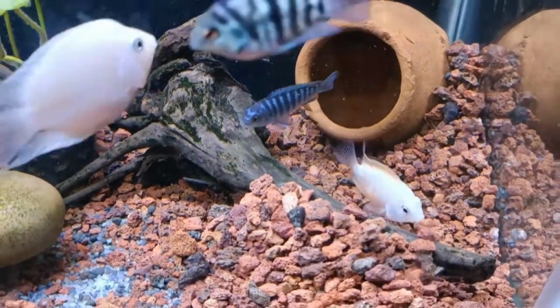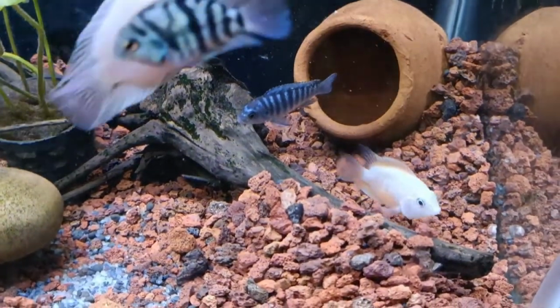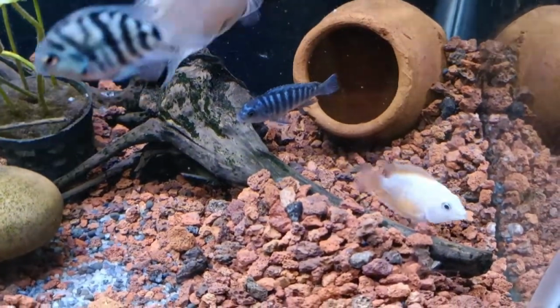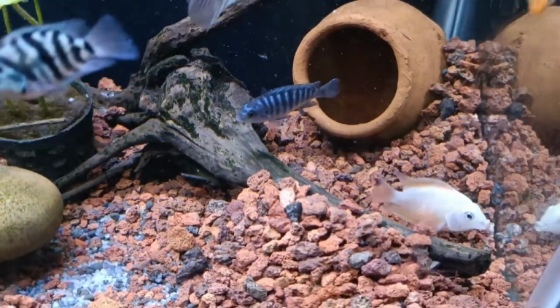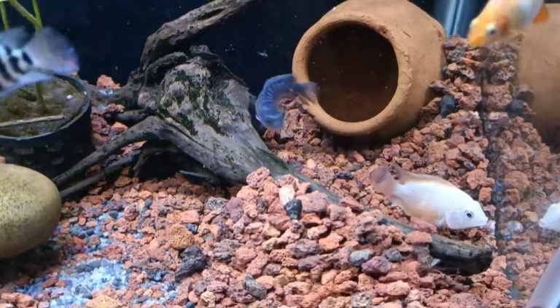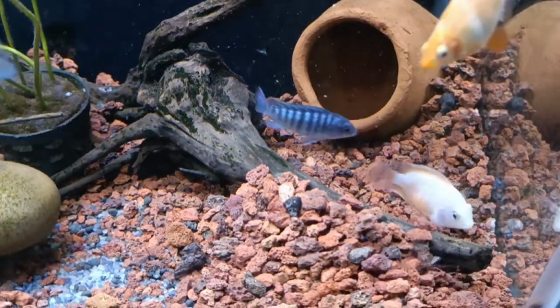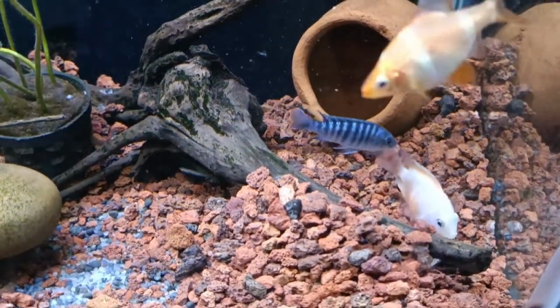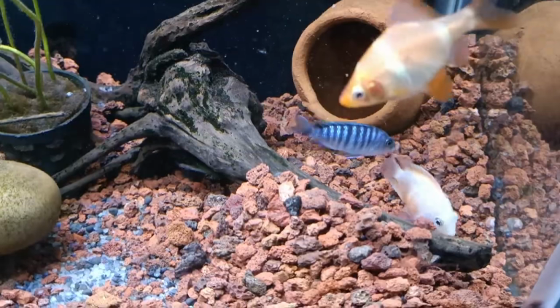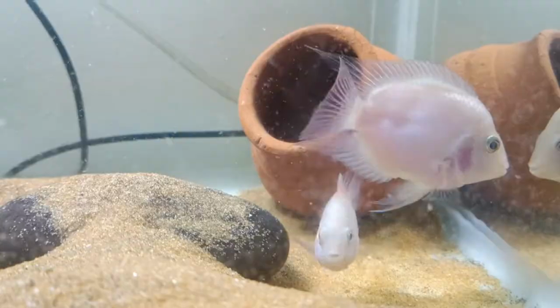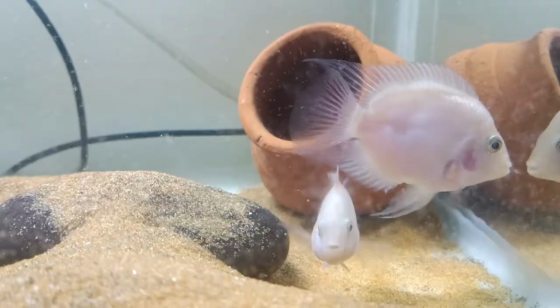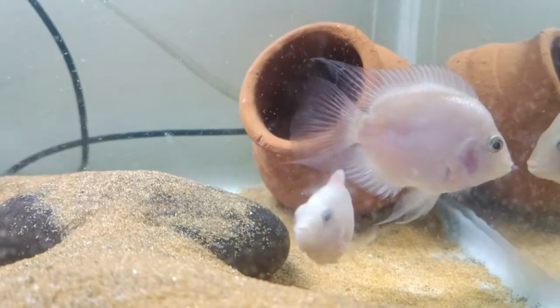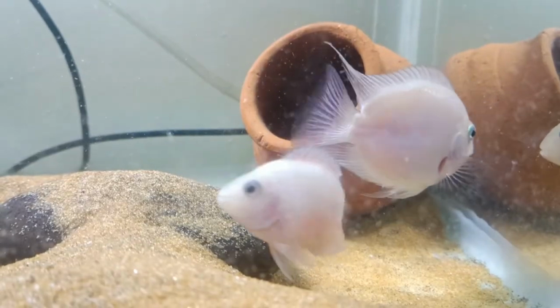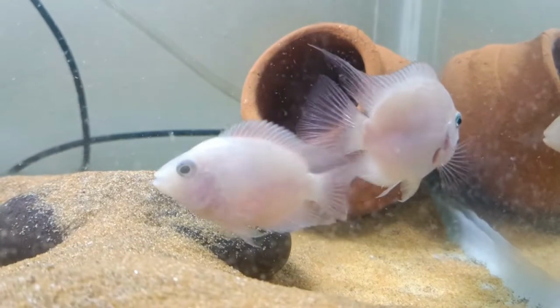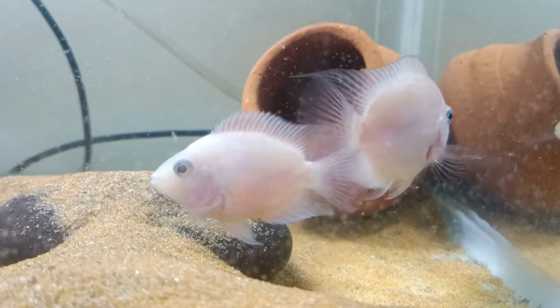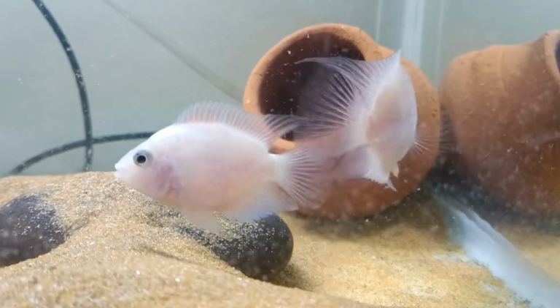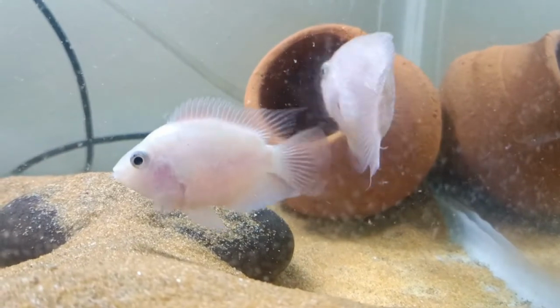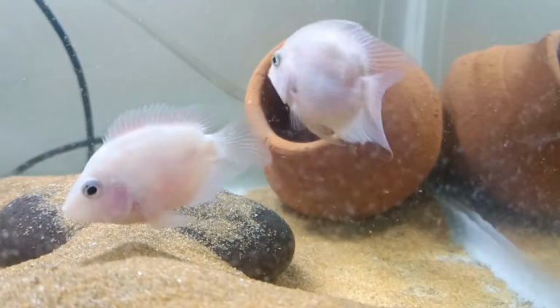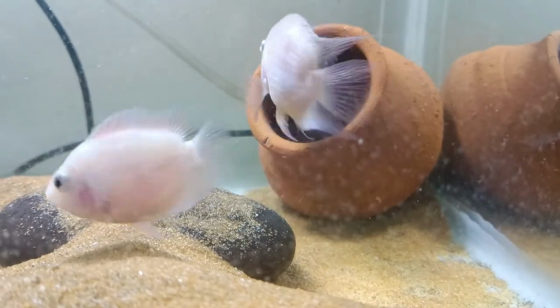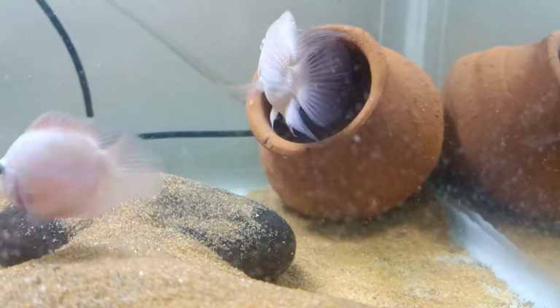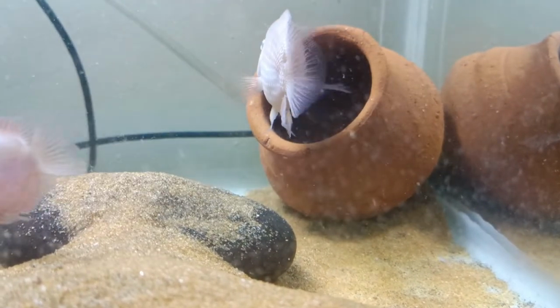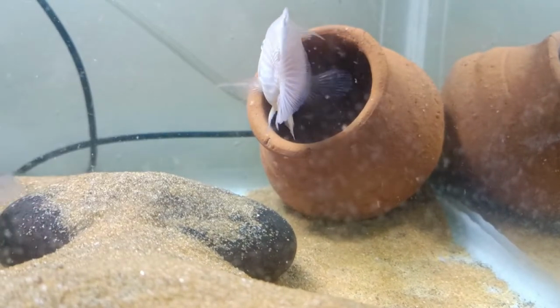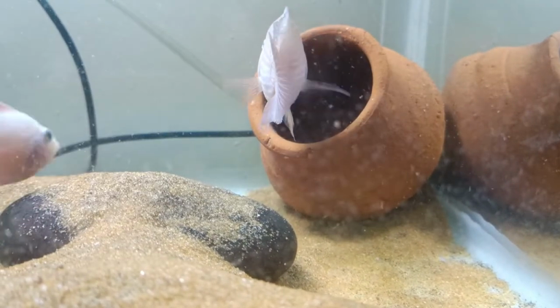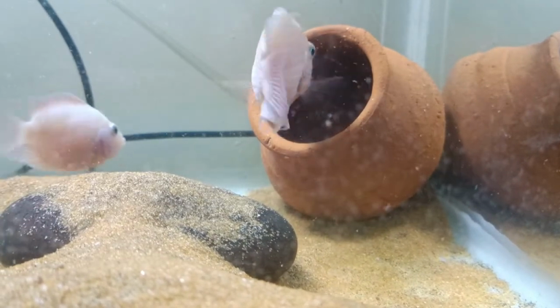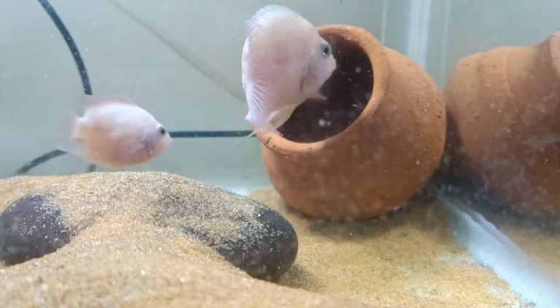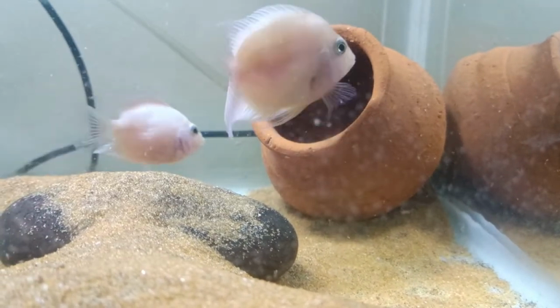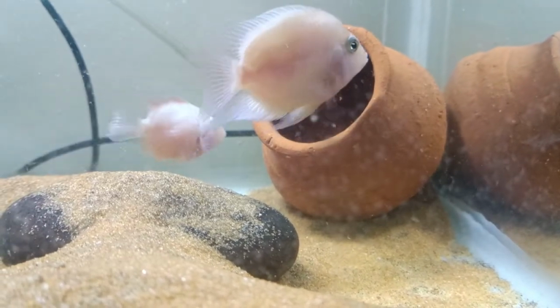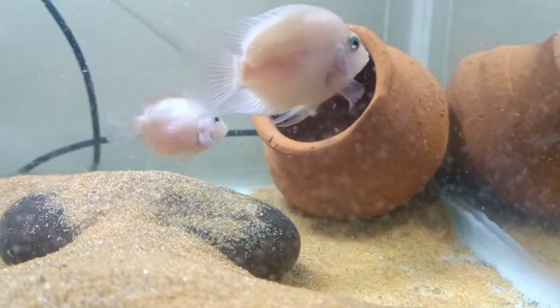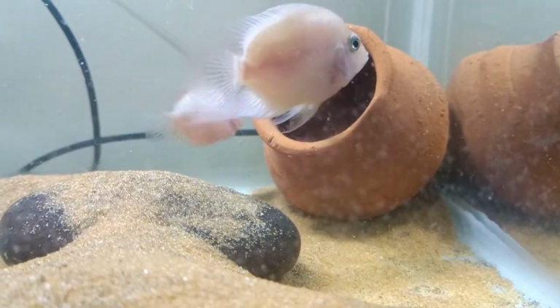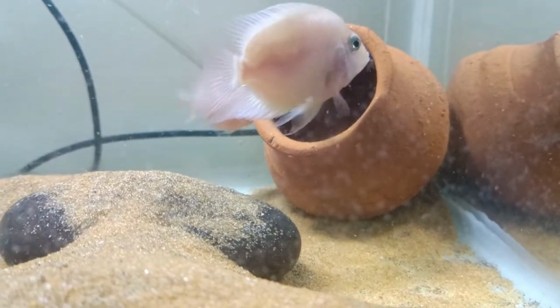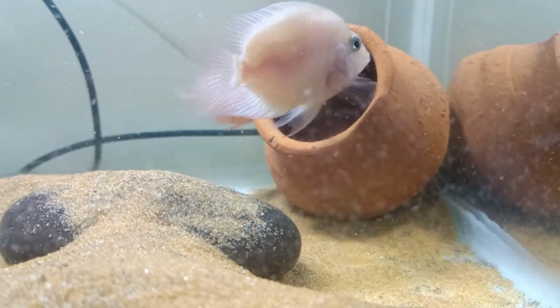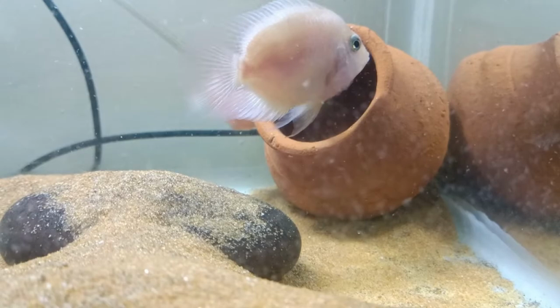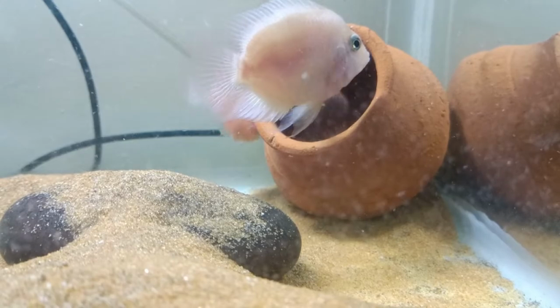This is a nice, attractive fish and one of the best fish for breeding.